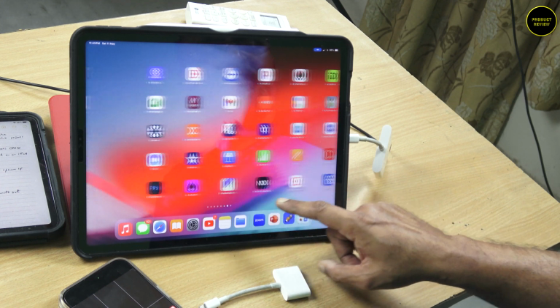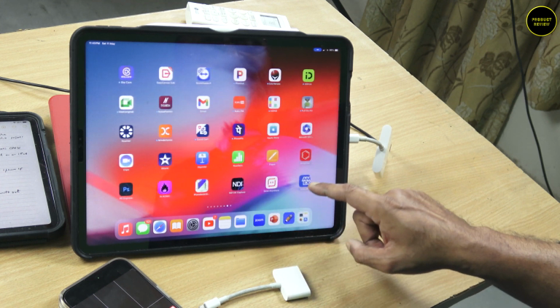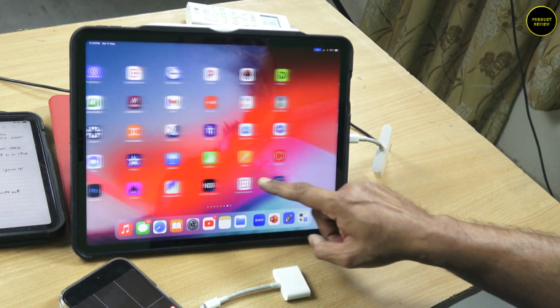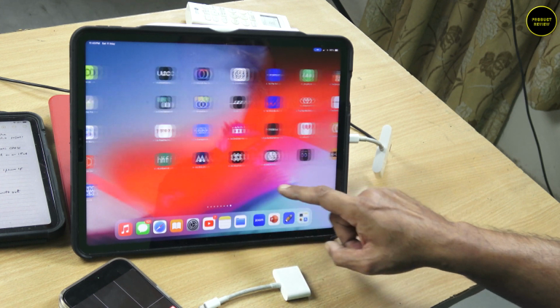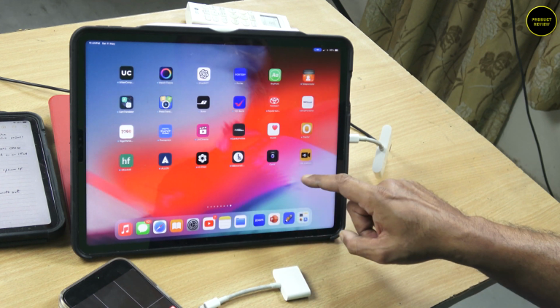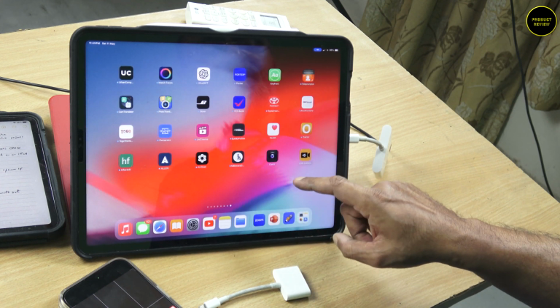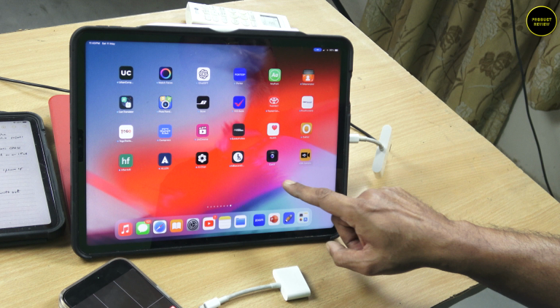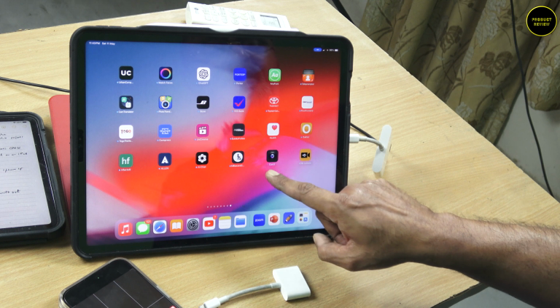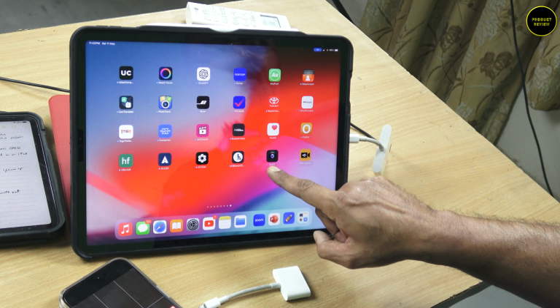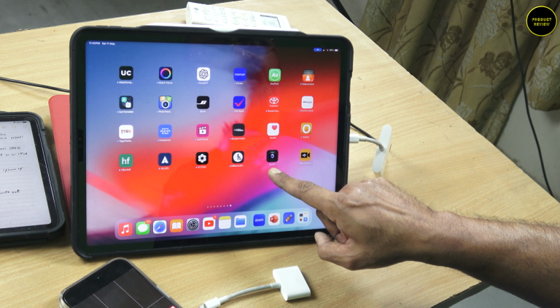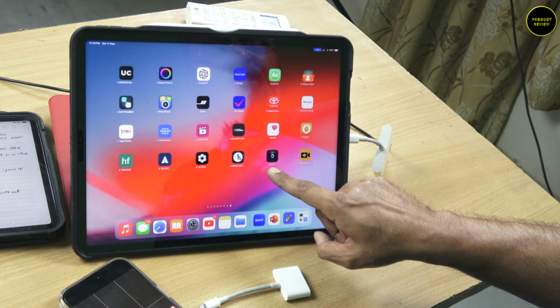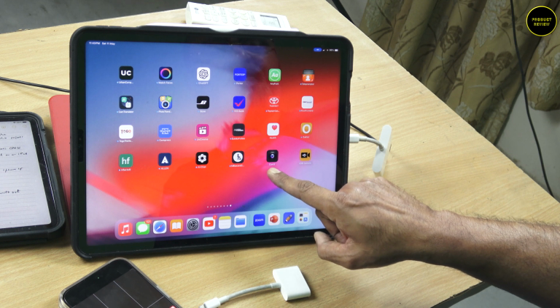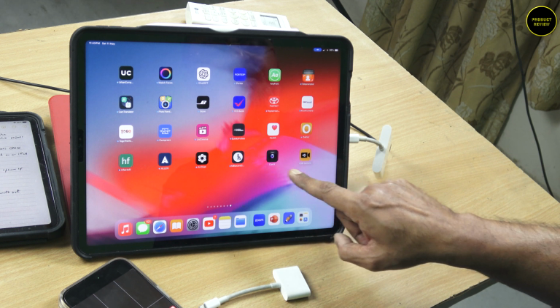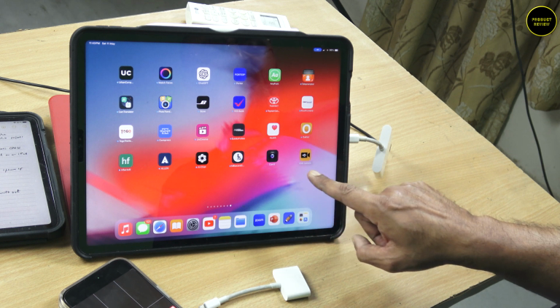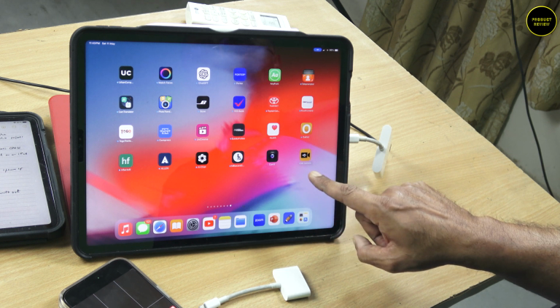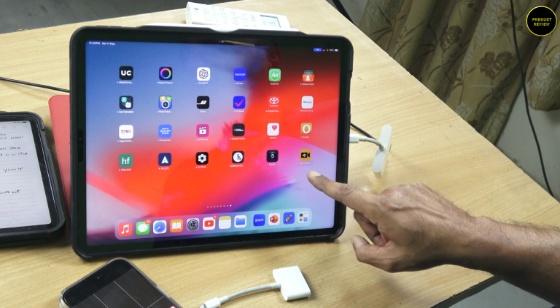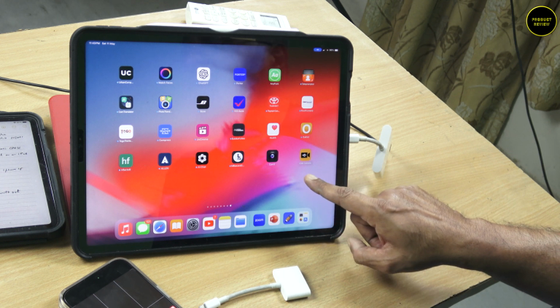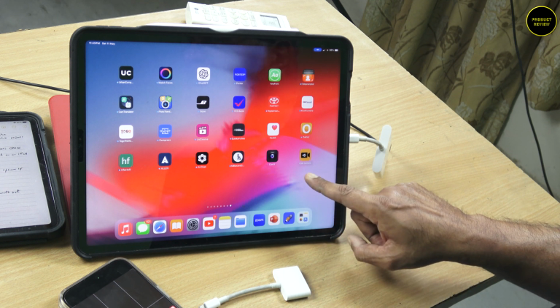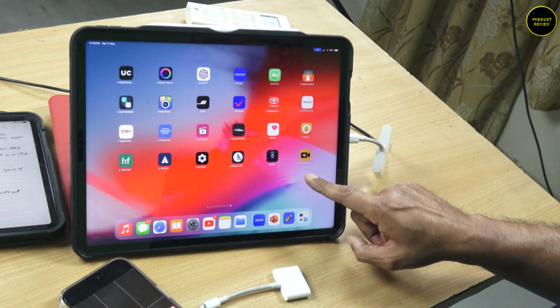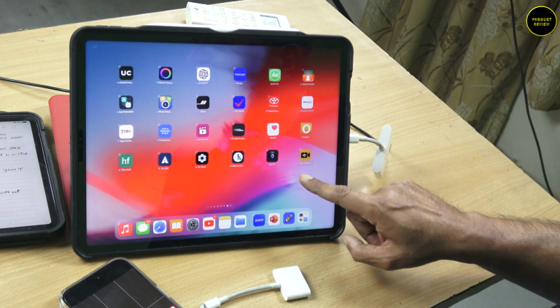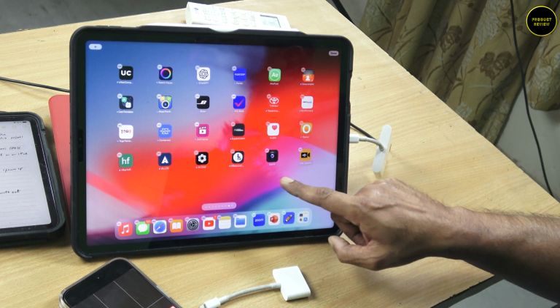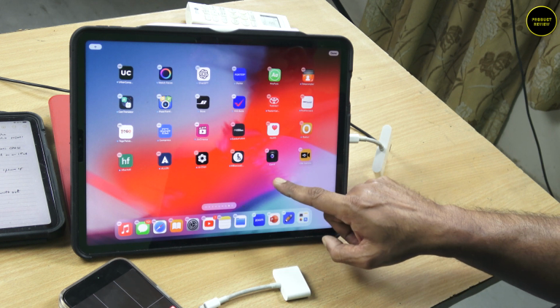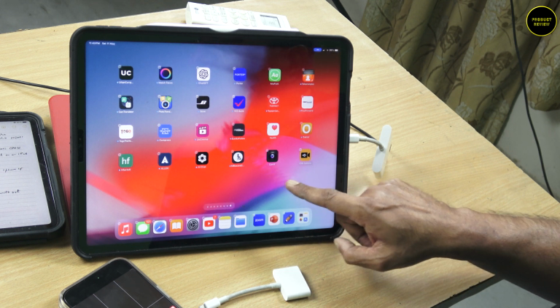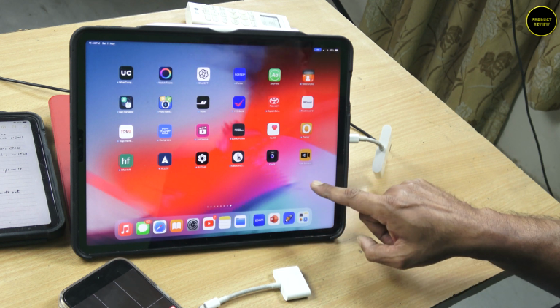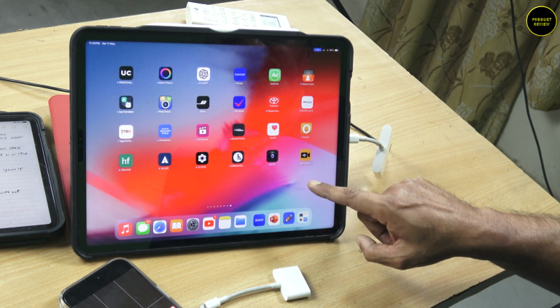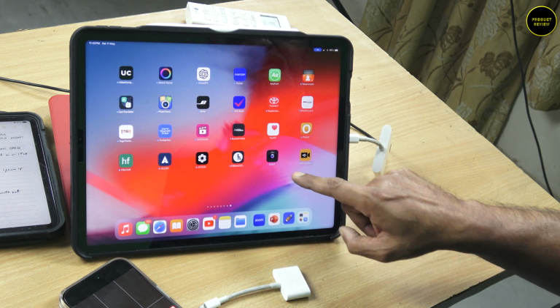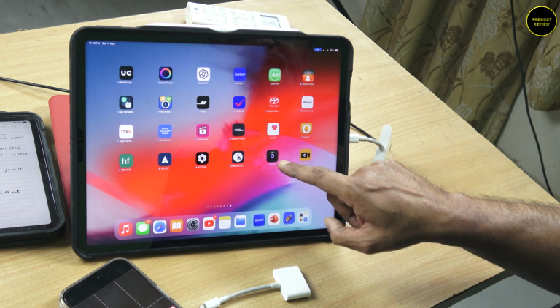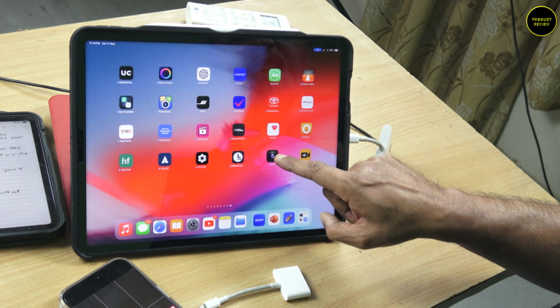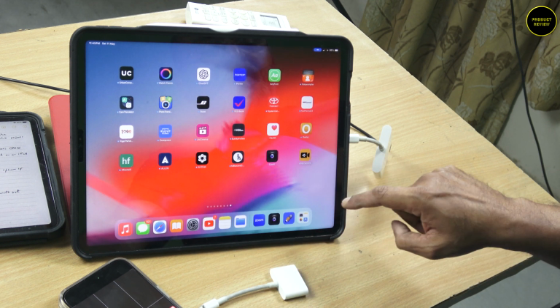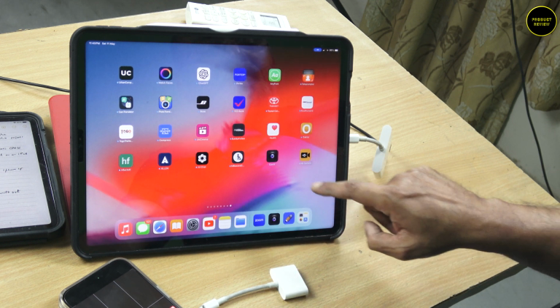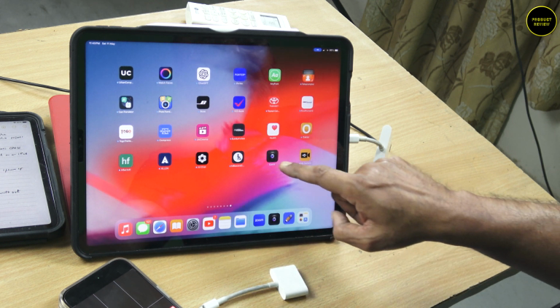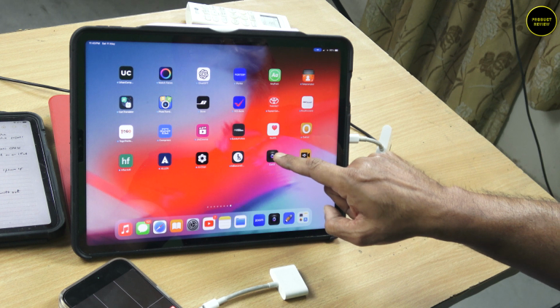You can use apps like CAM-X or USB Camera. Moreover, Zoom also recognizes this external camera.